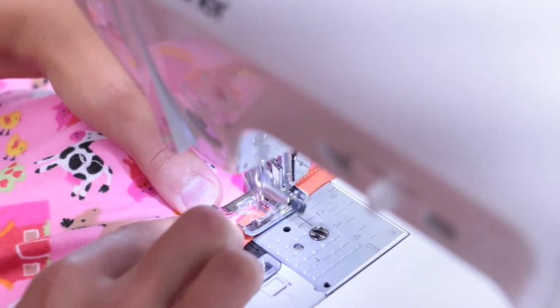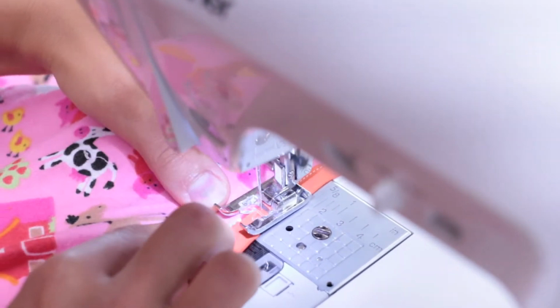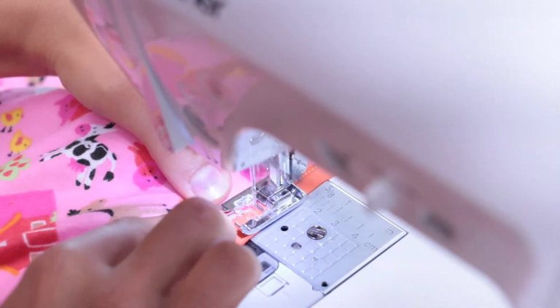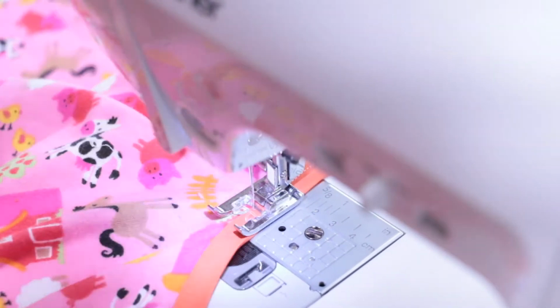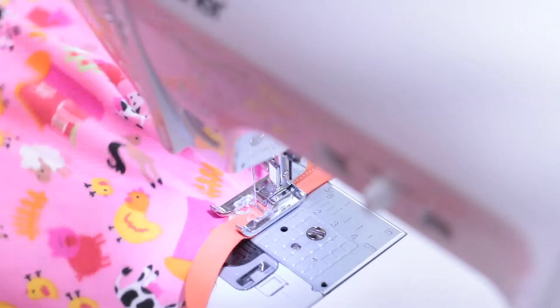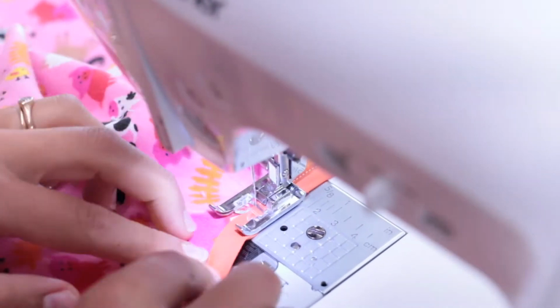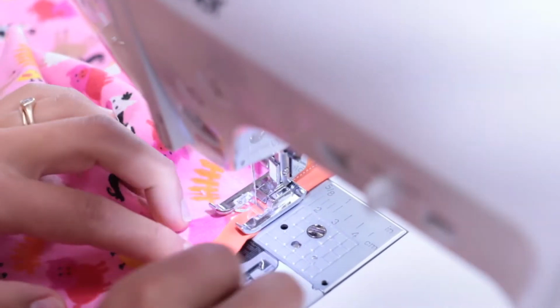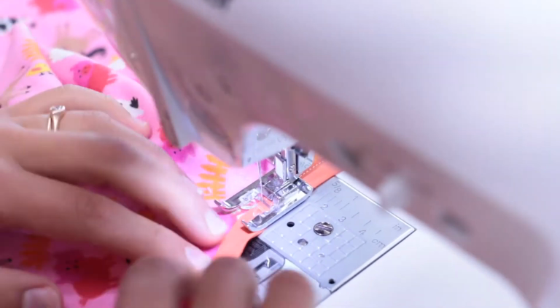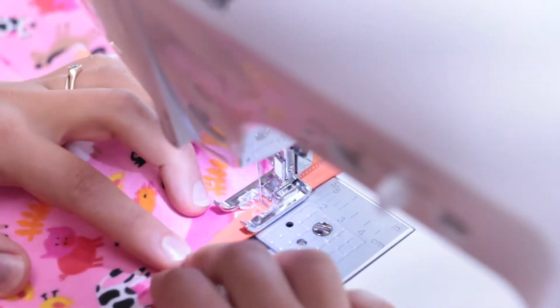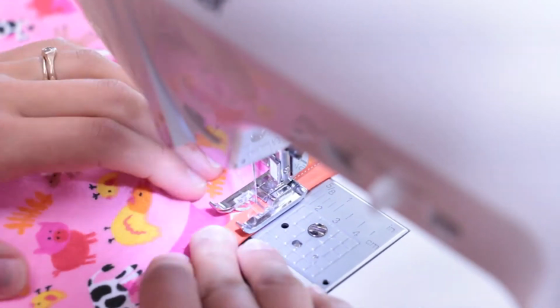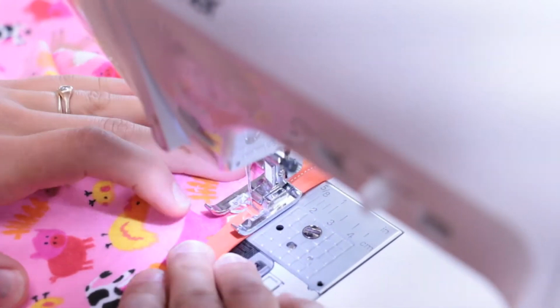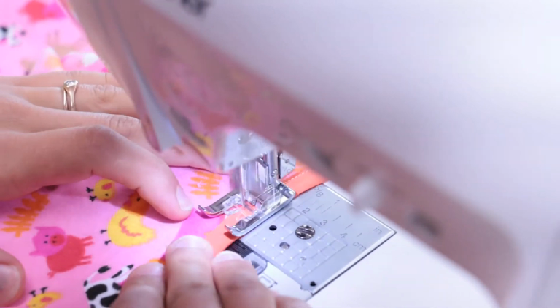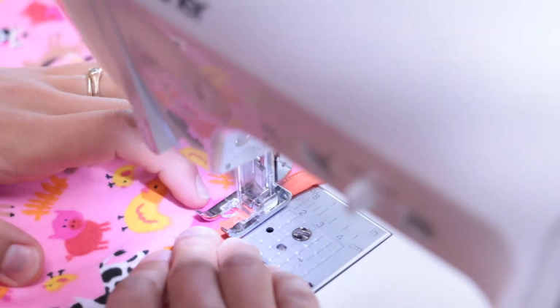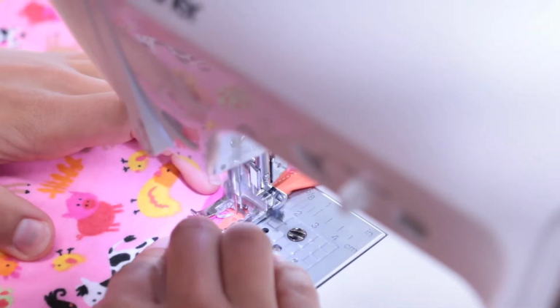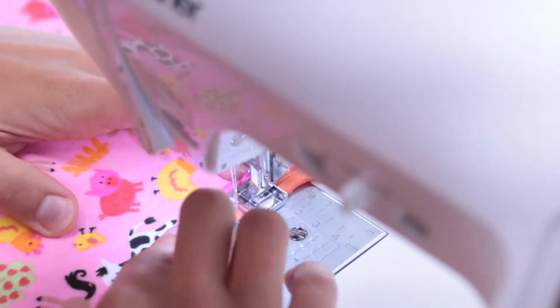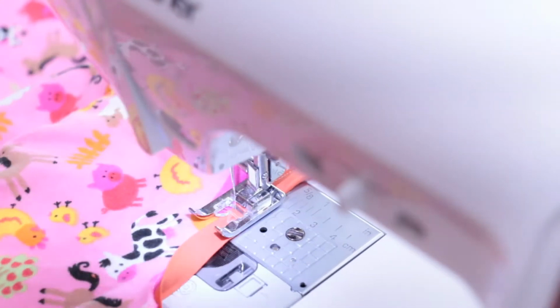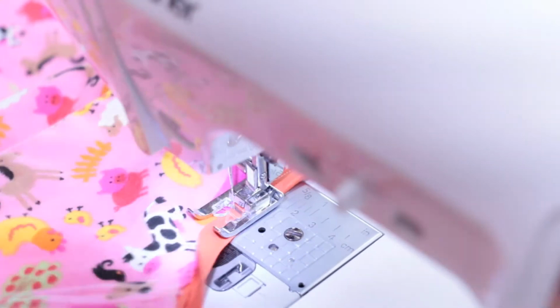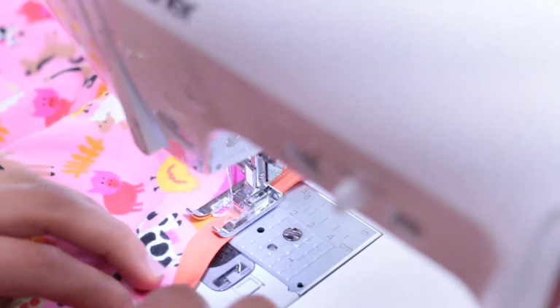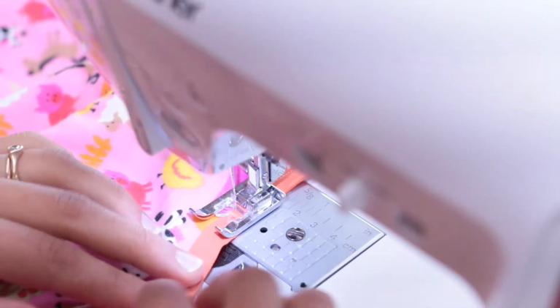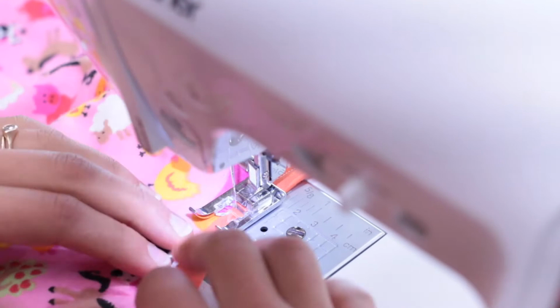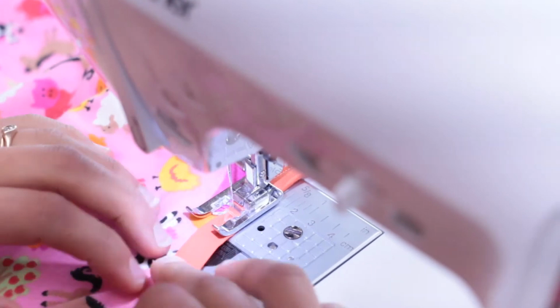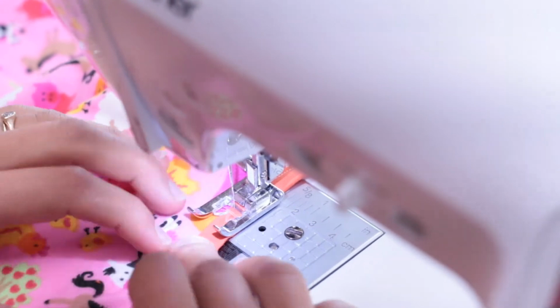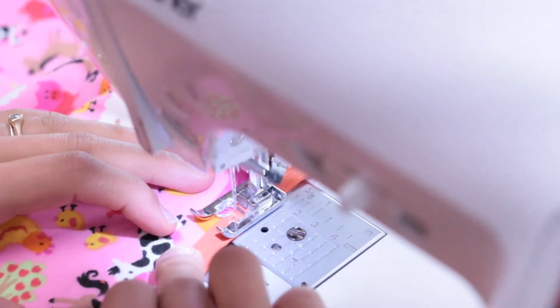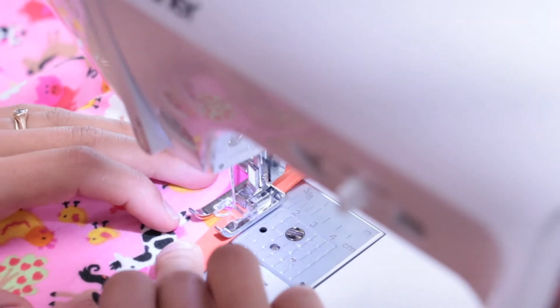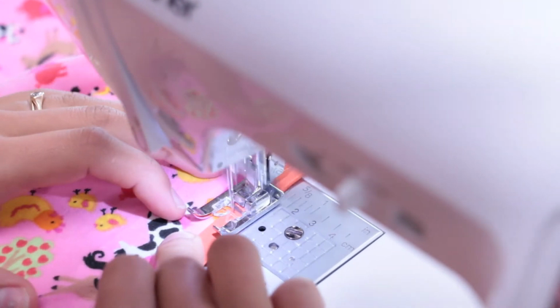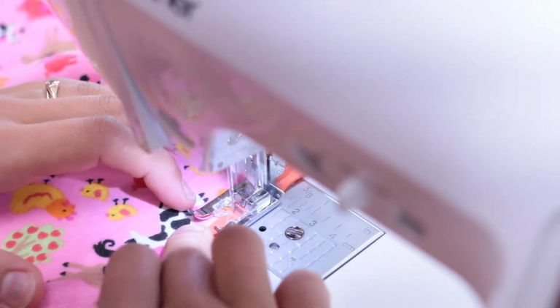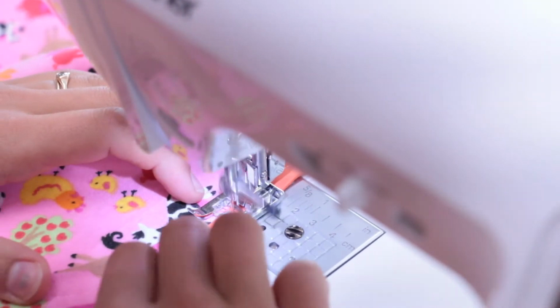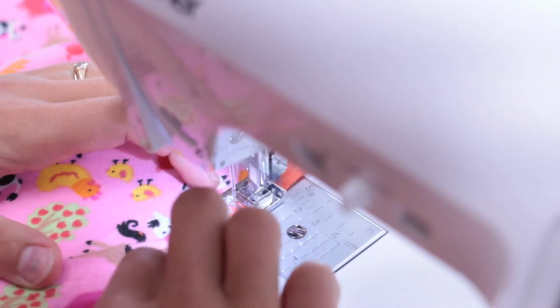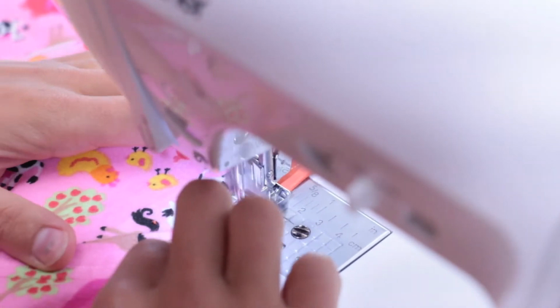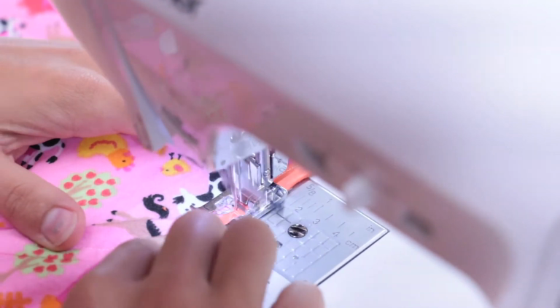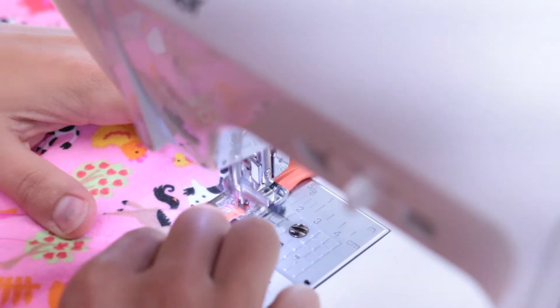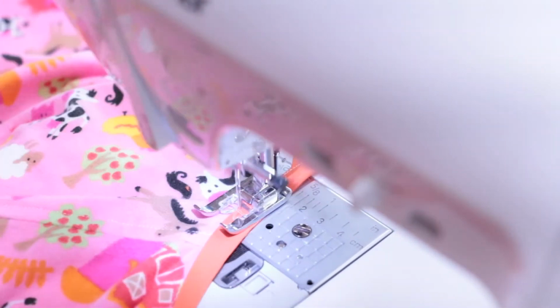We used a visible thread so you can see our stitches, but try to use a thread that matches the bias tape.